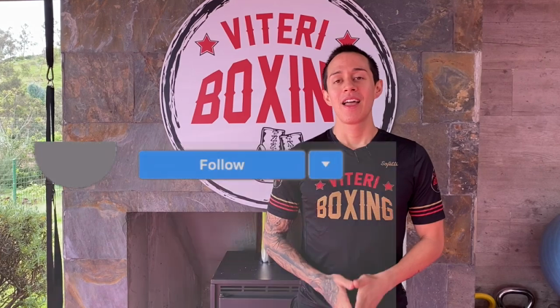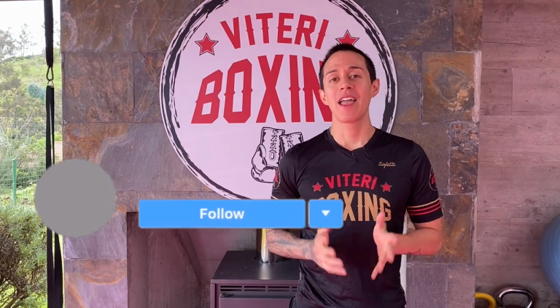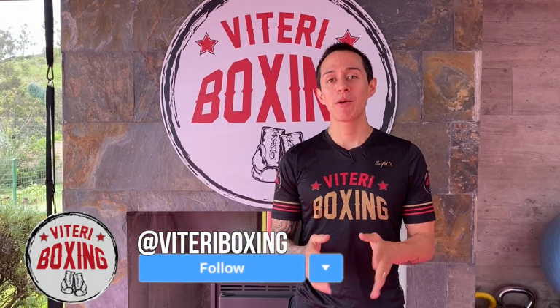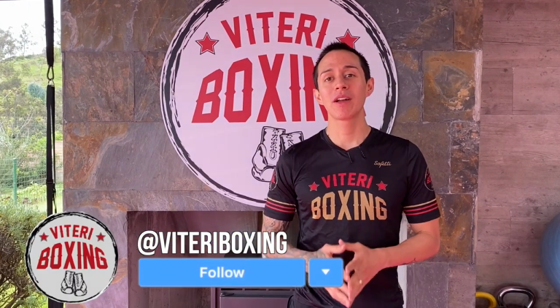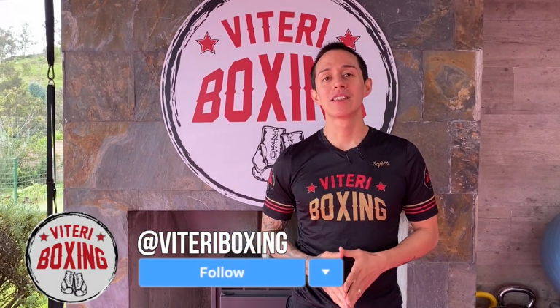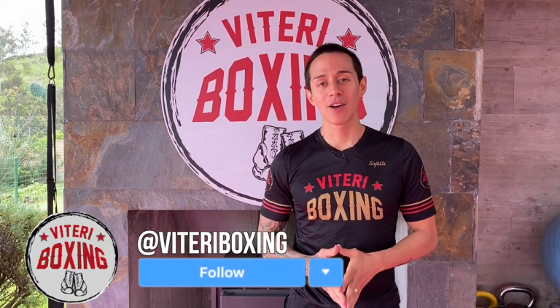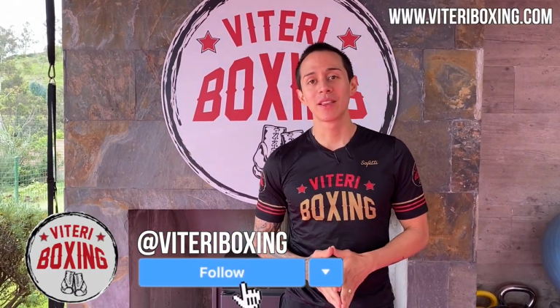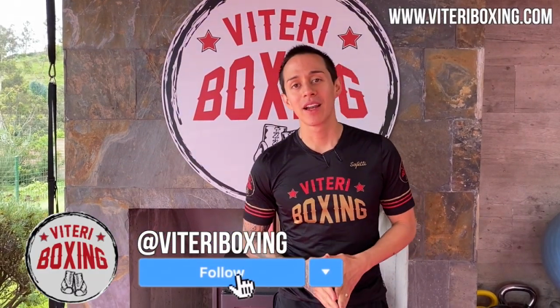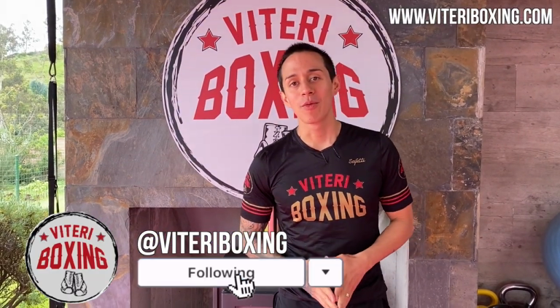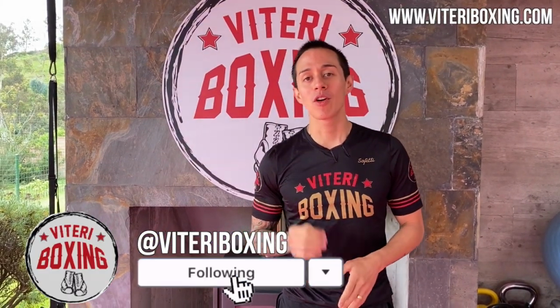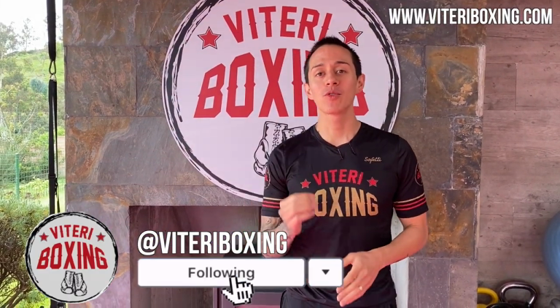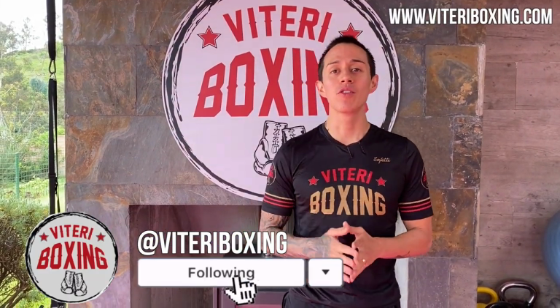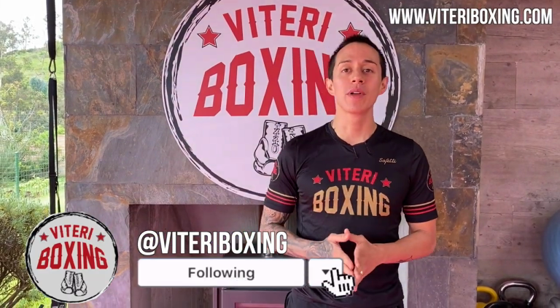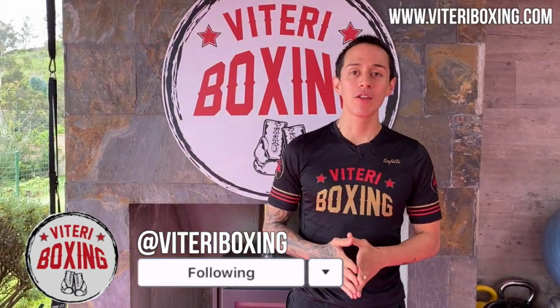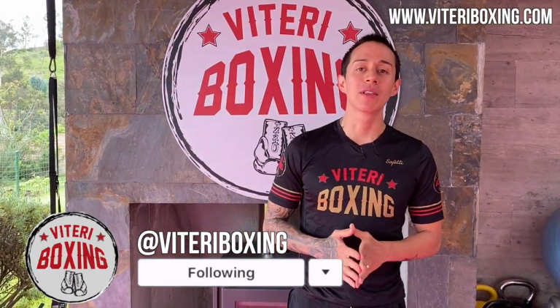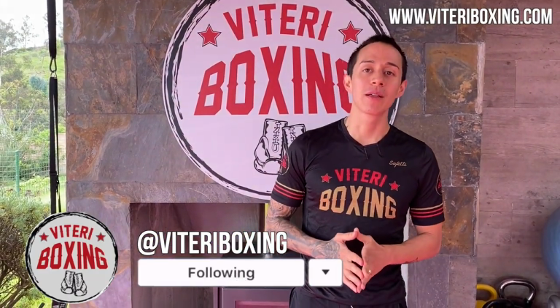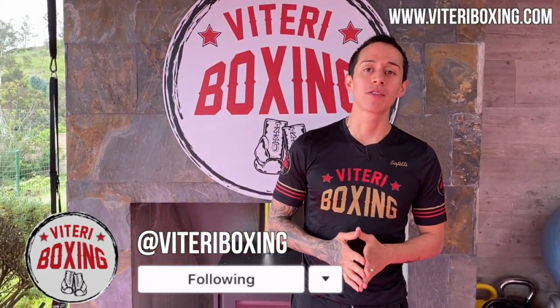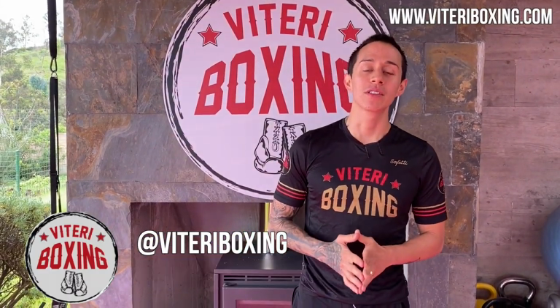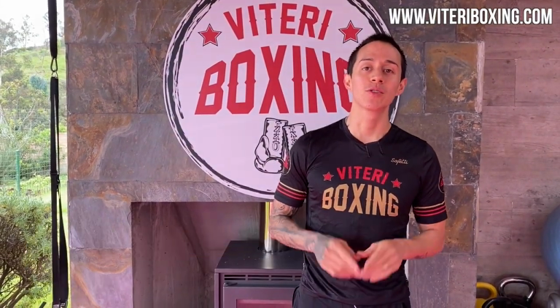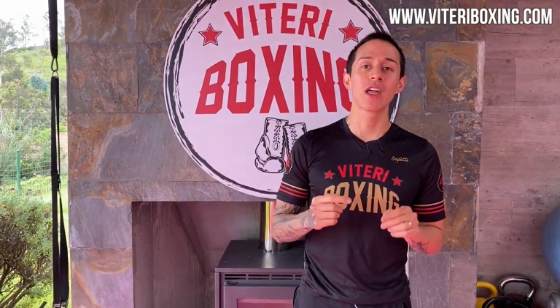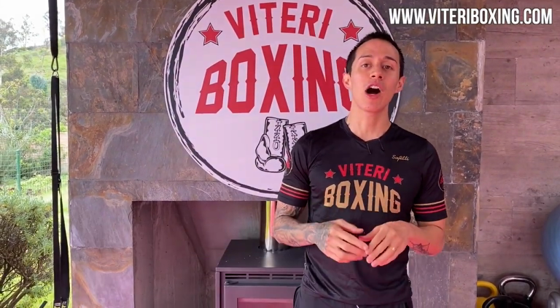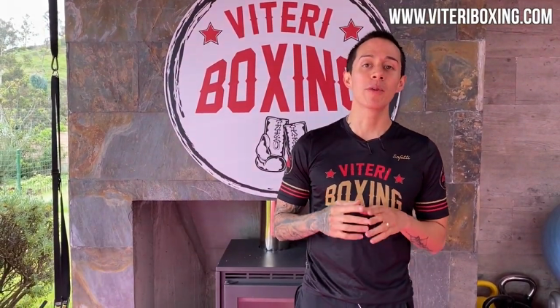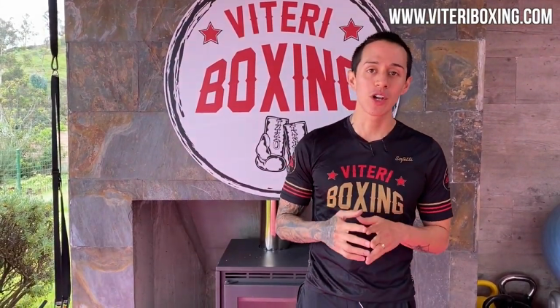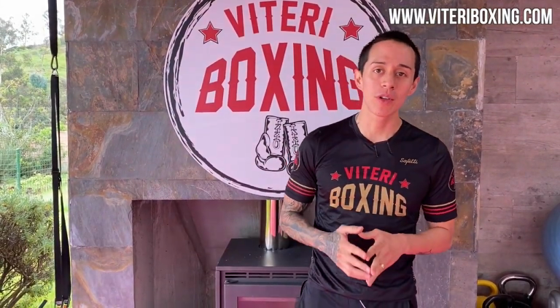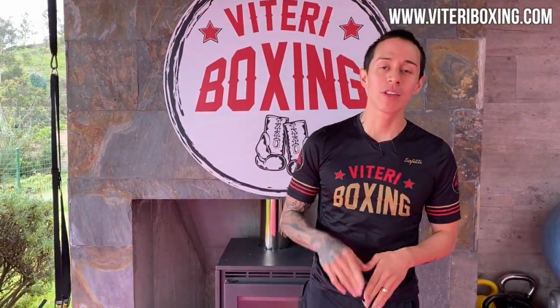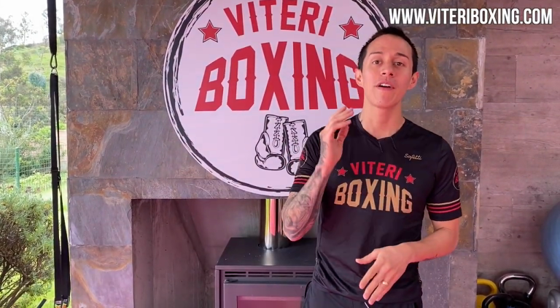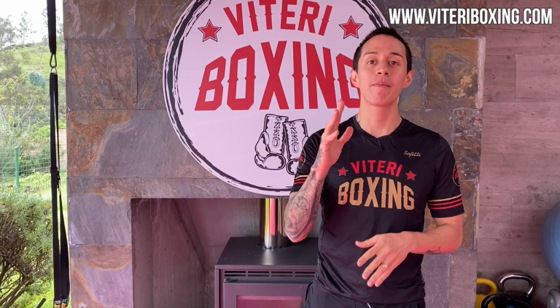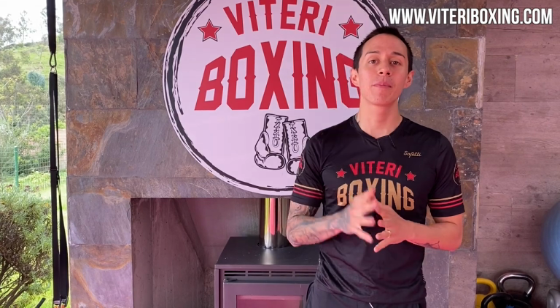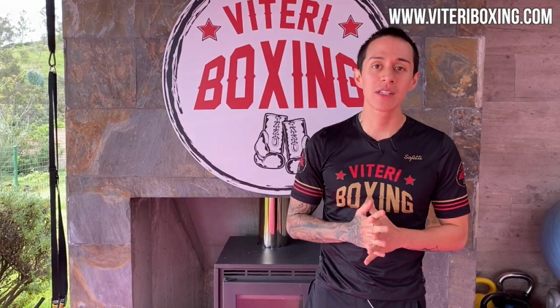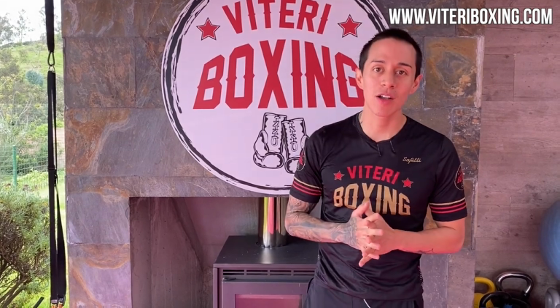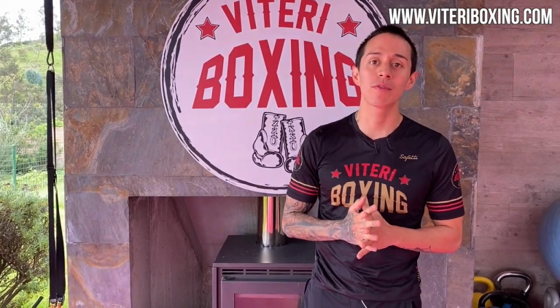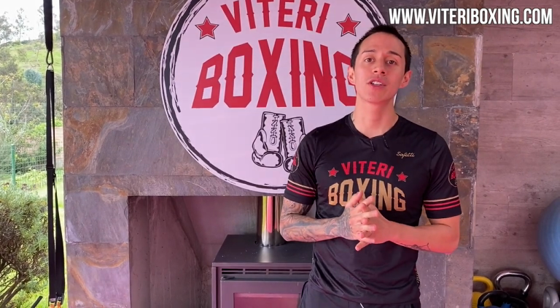Hey everyone, it's Diego Viteri. Welcome to a new video of Viteri Boxing. Today I'll be showing you the five purposes of the jab.